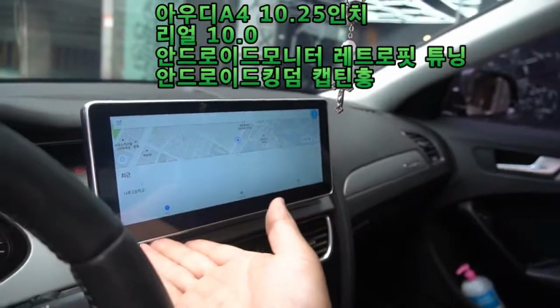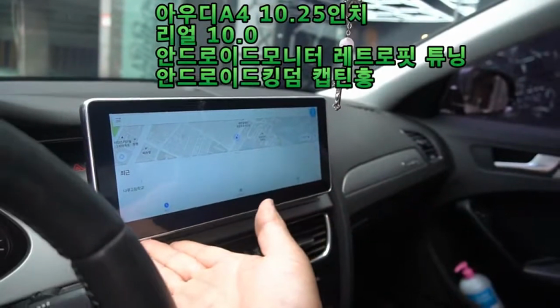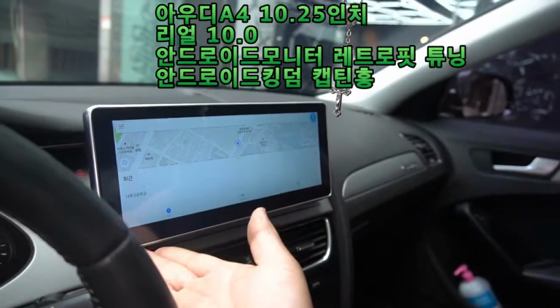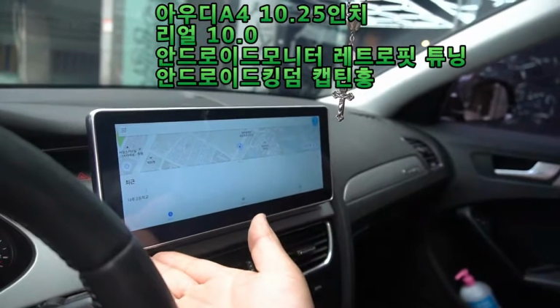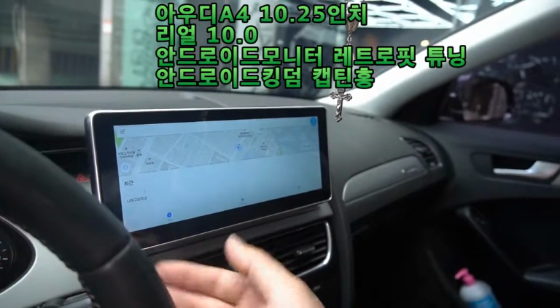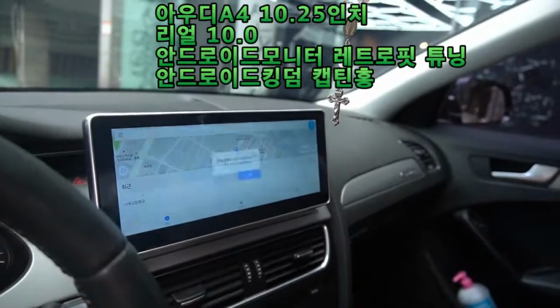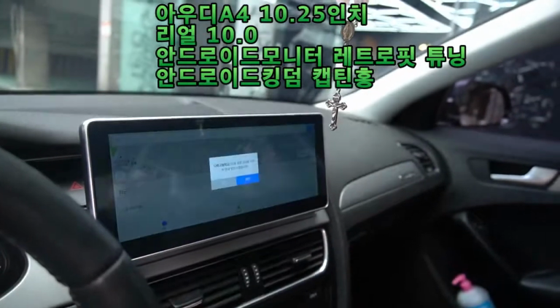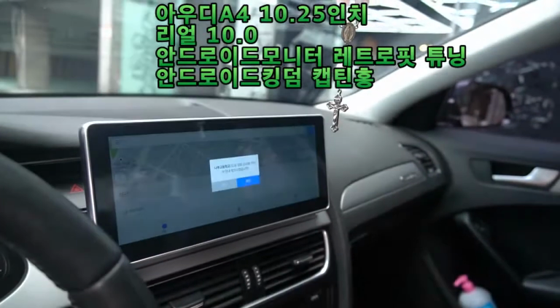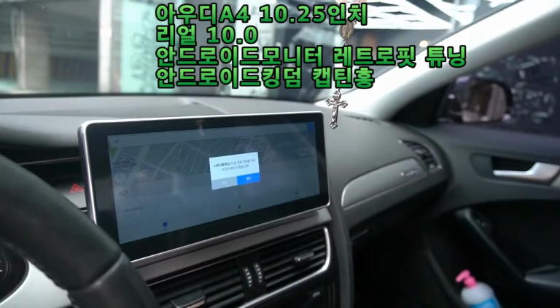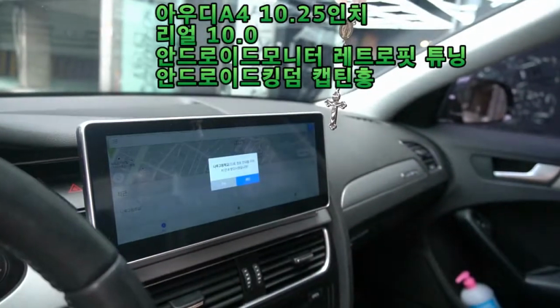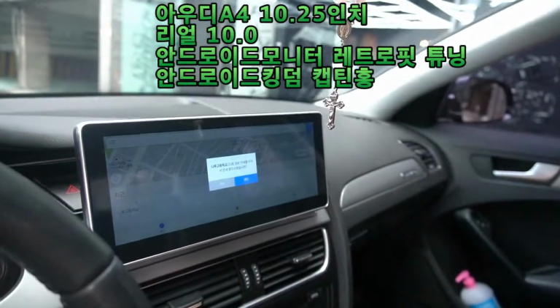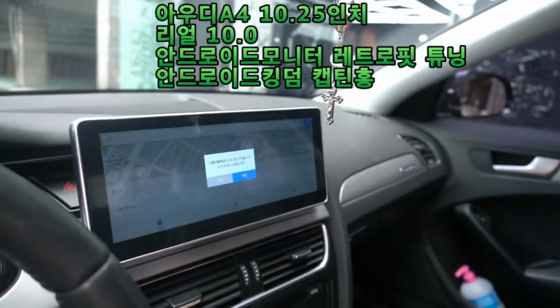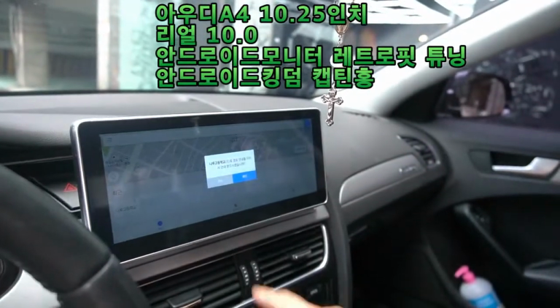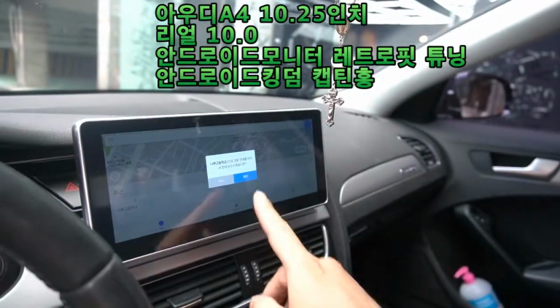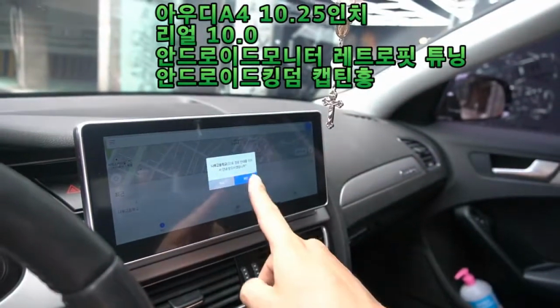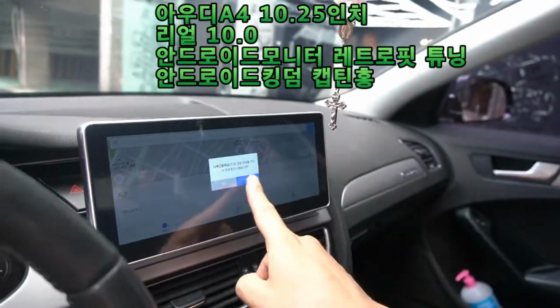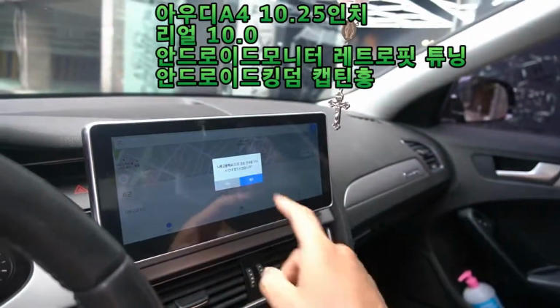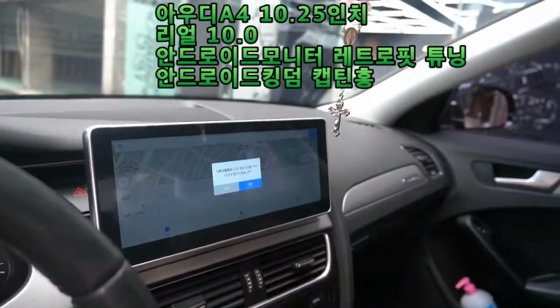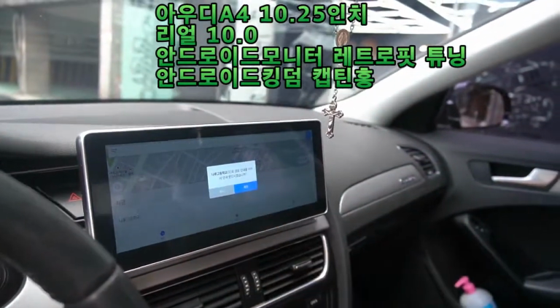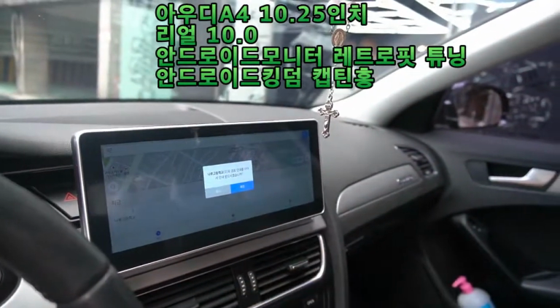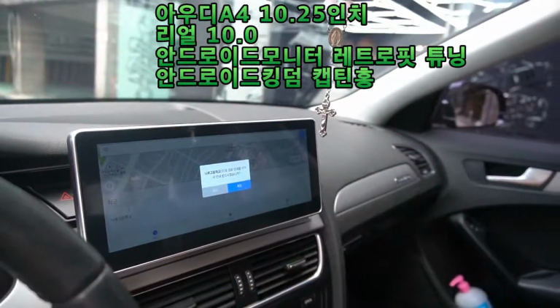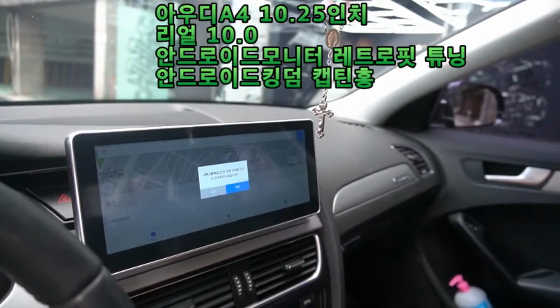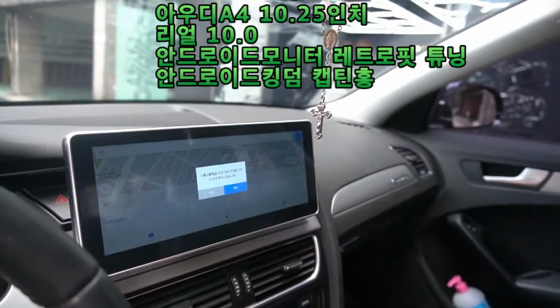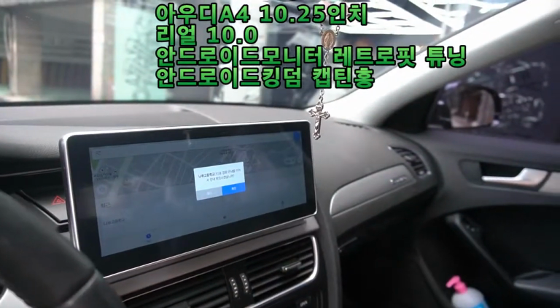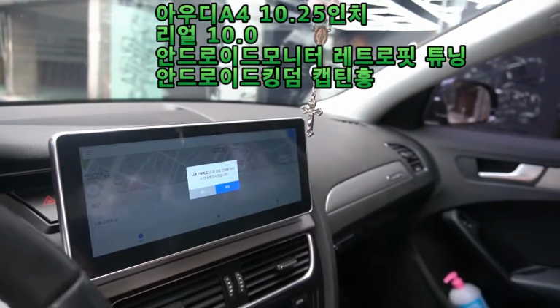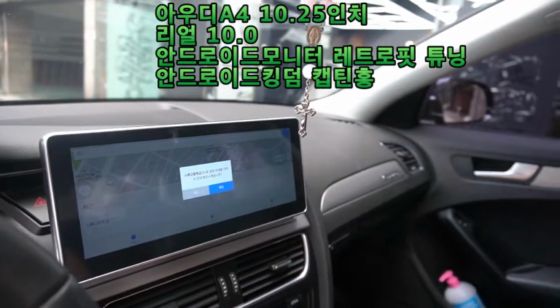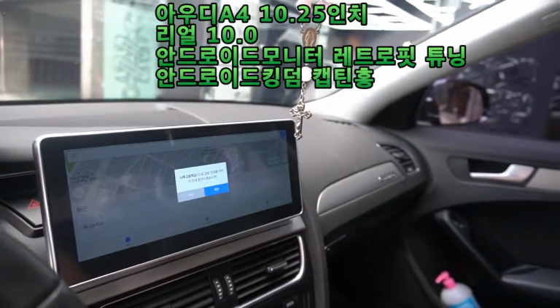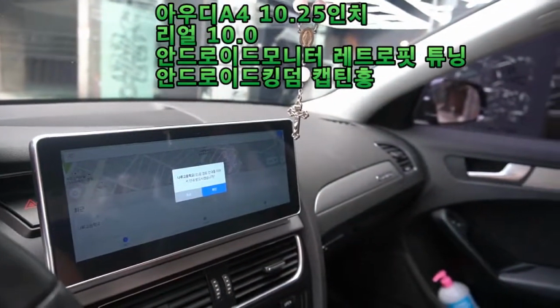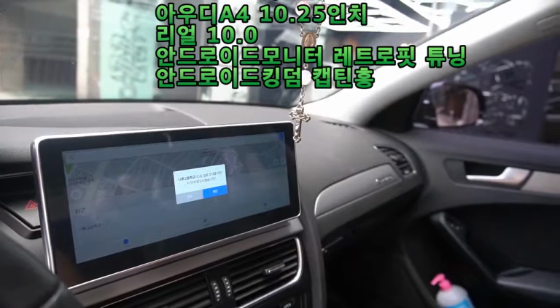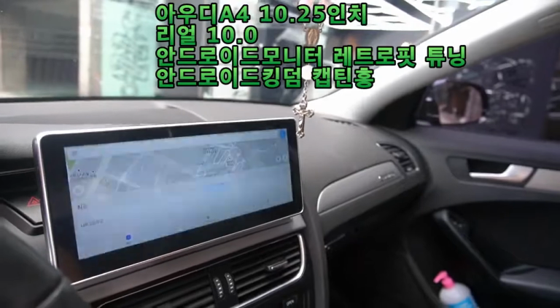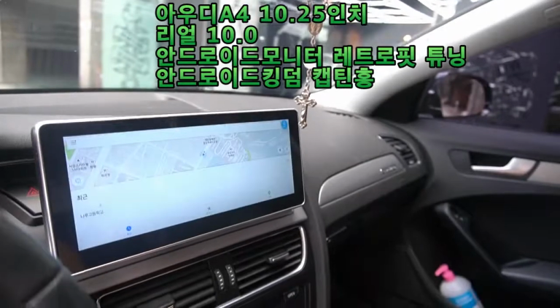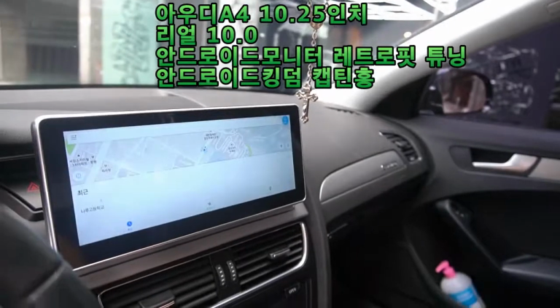Replacement and professional installation — this is Android Kingdom Captino.